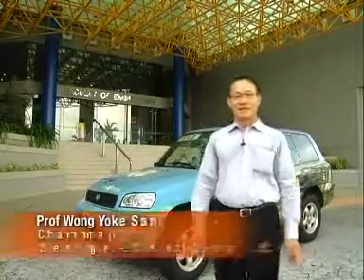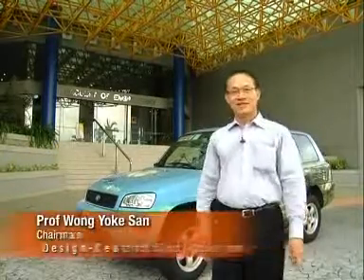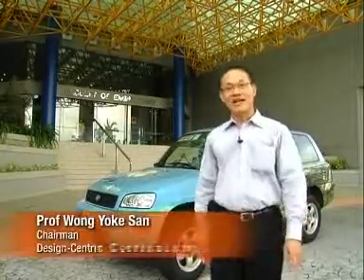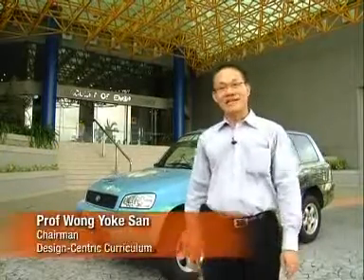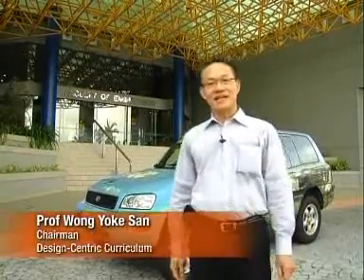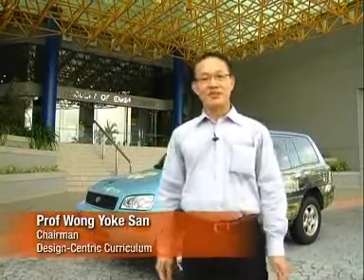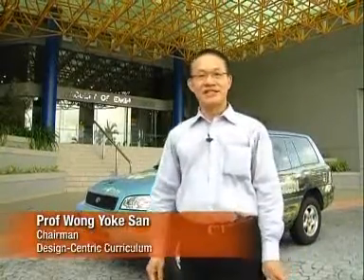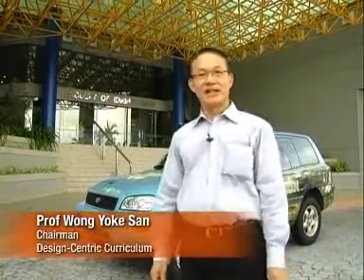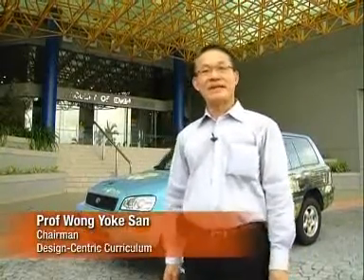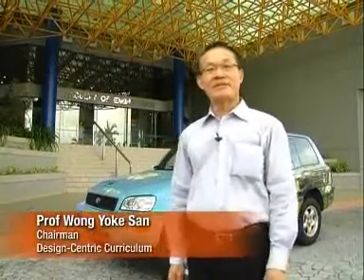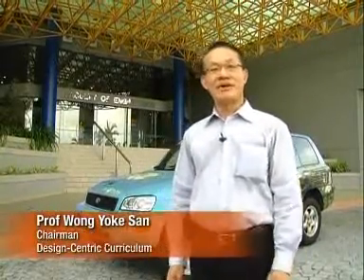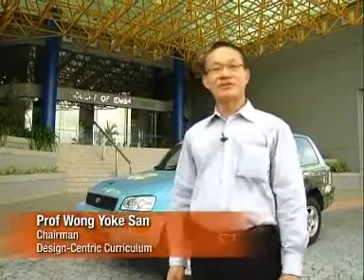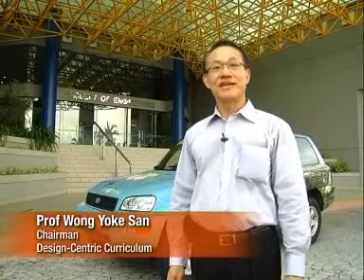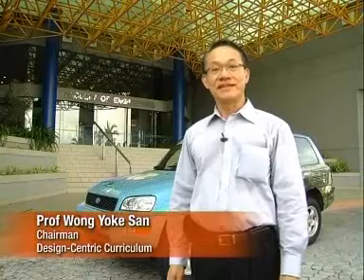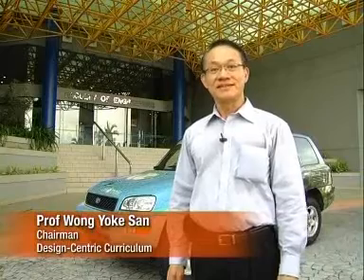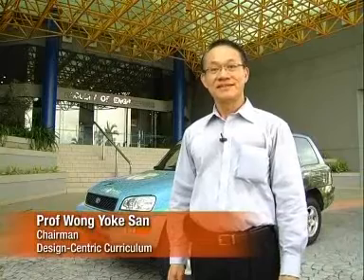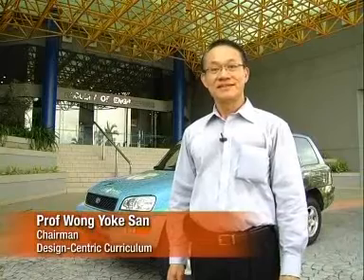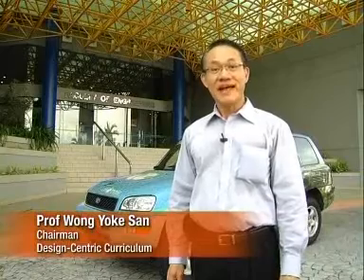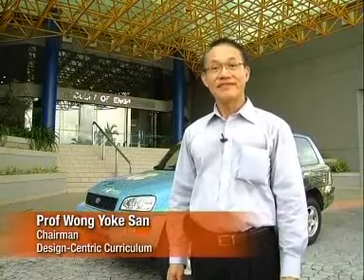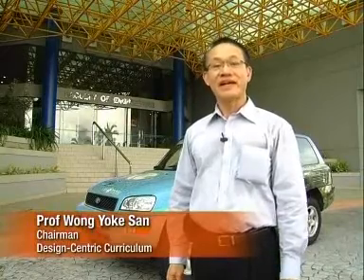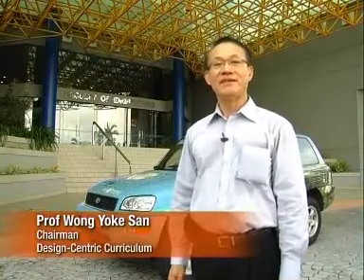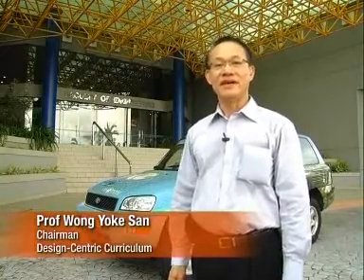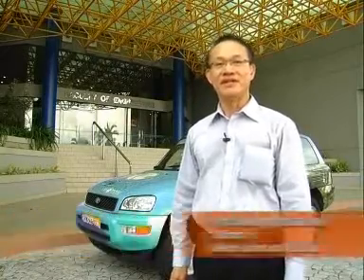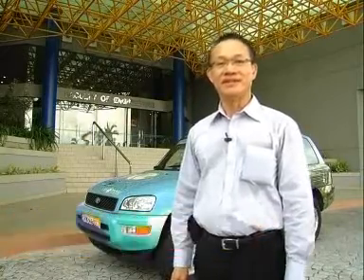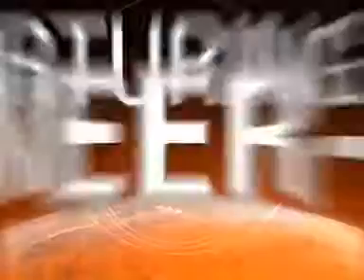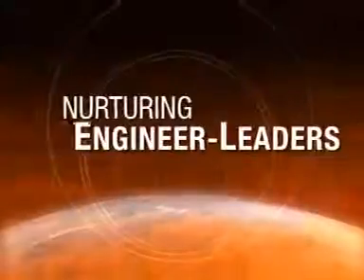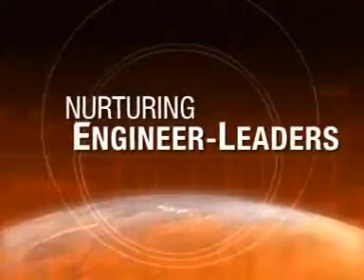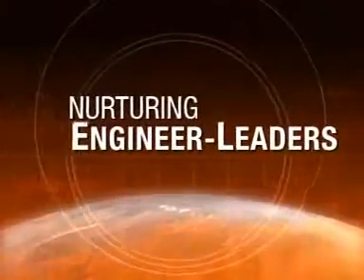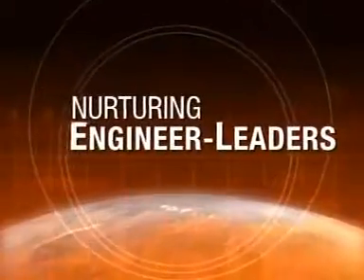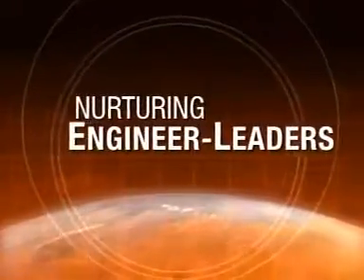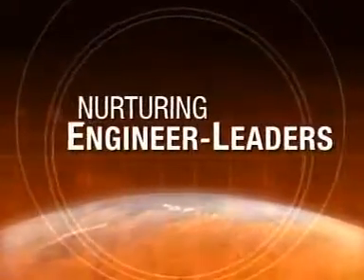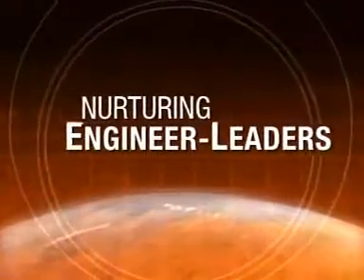Join us as we design a better tomorrow together at the Faculty of Engineering.